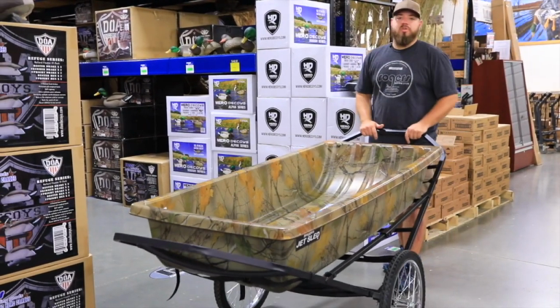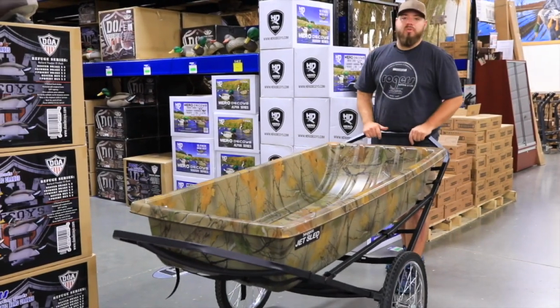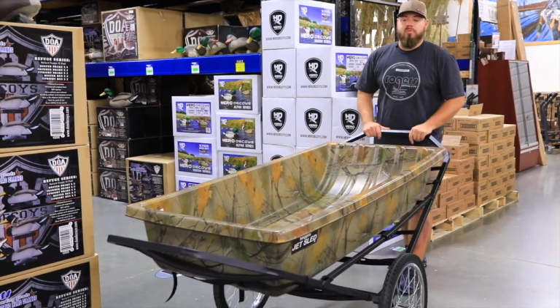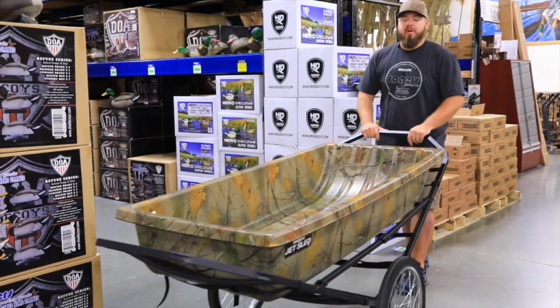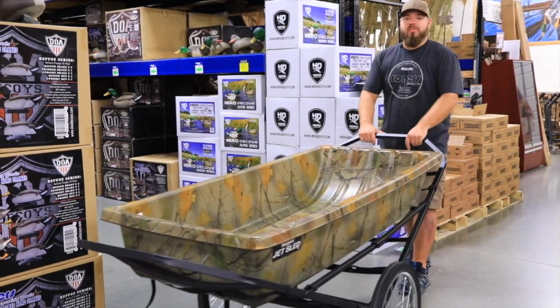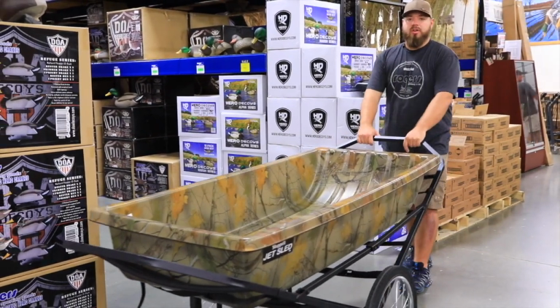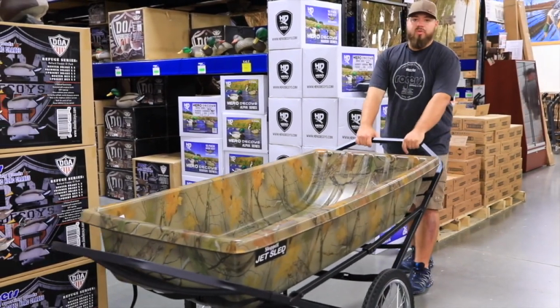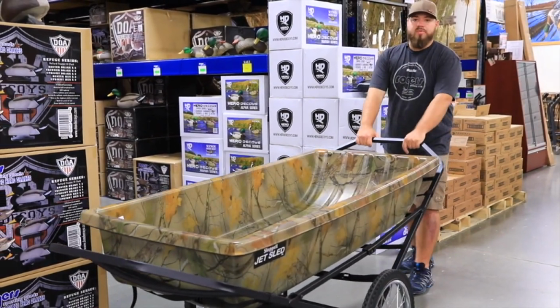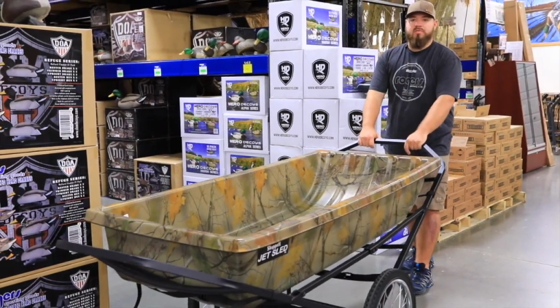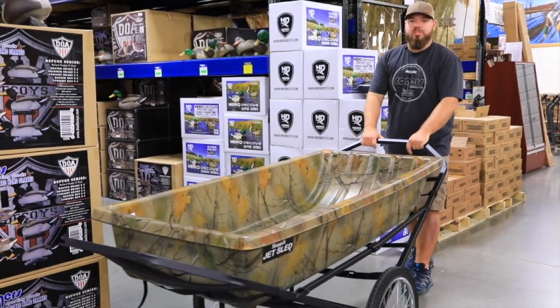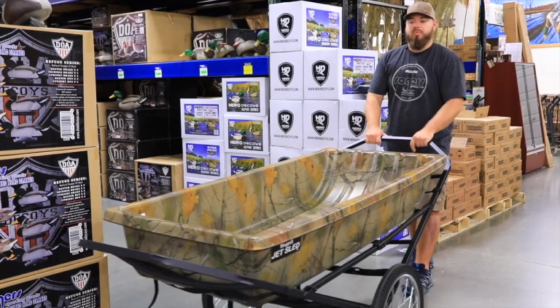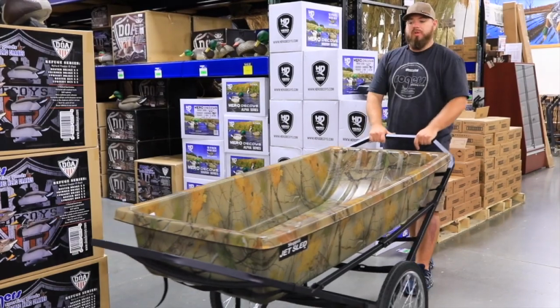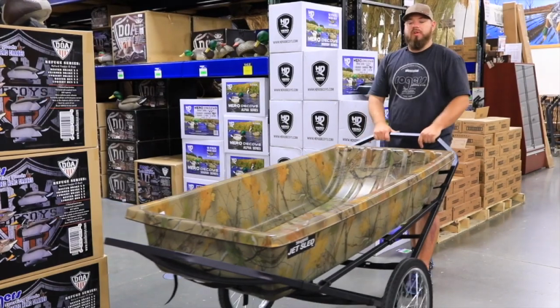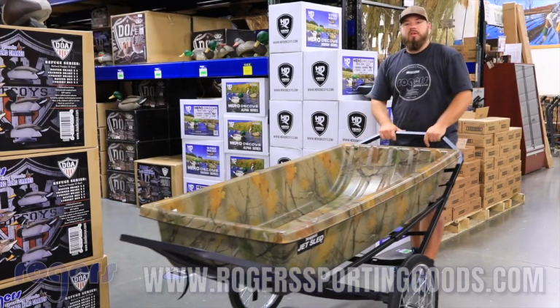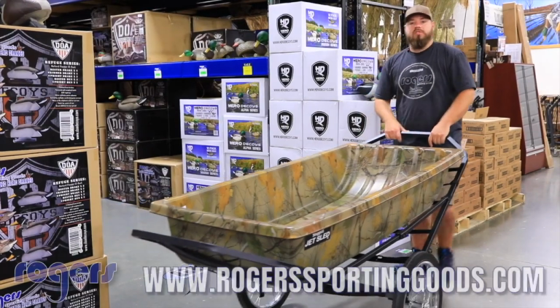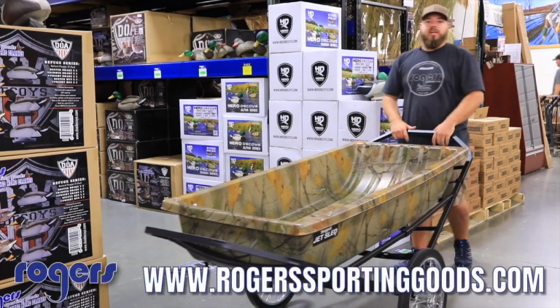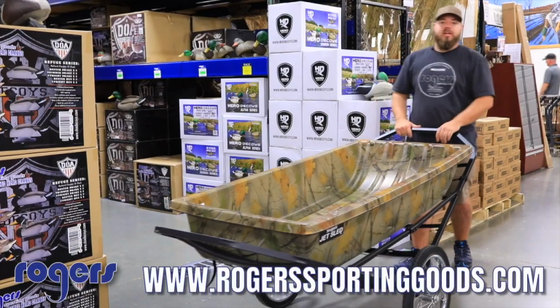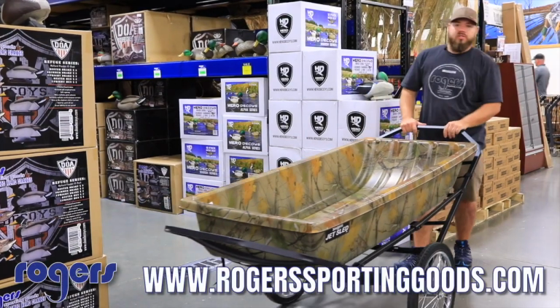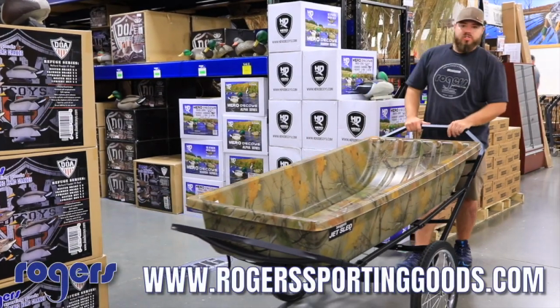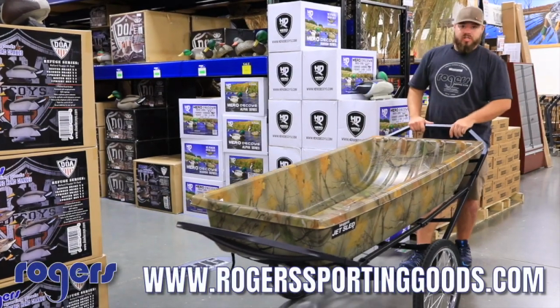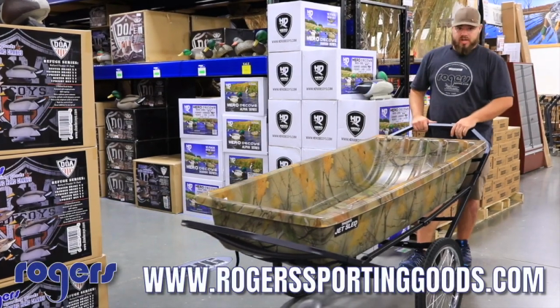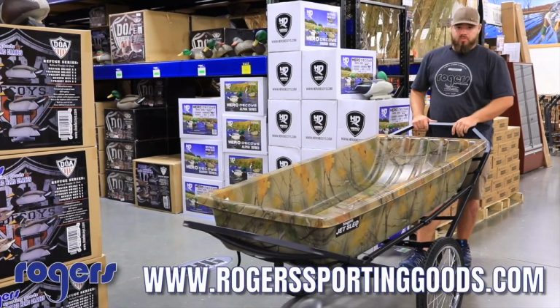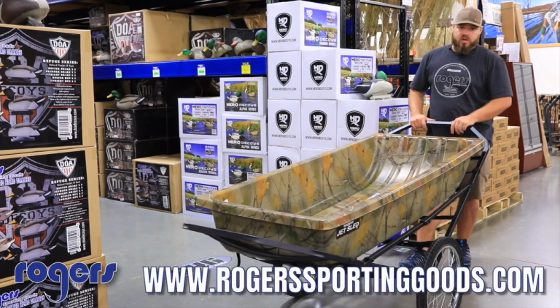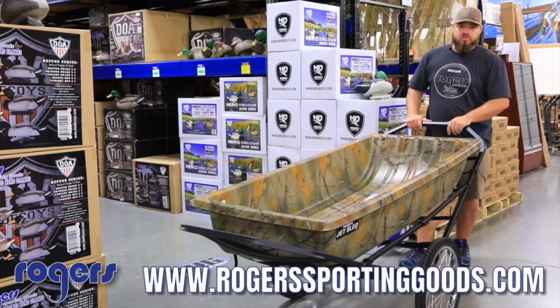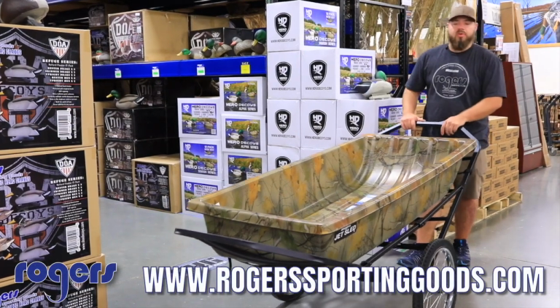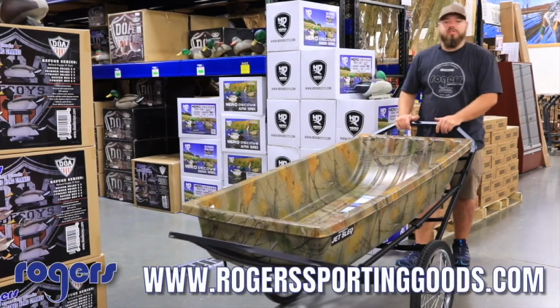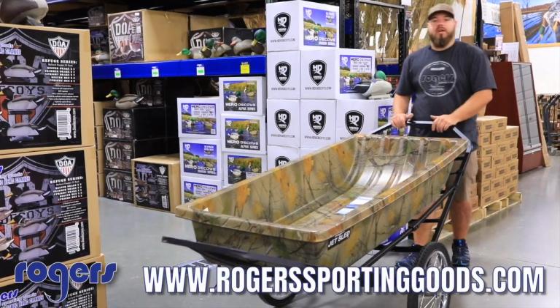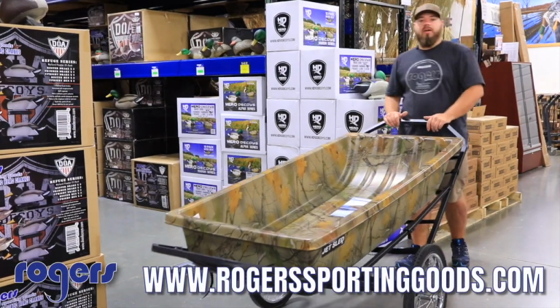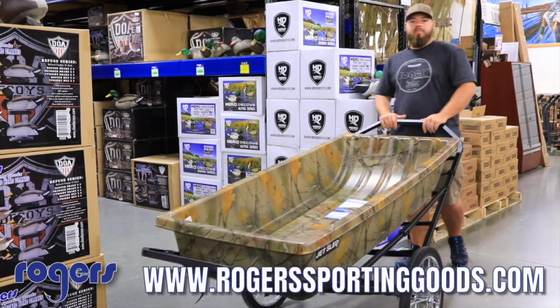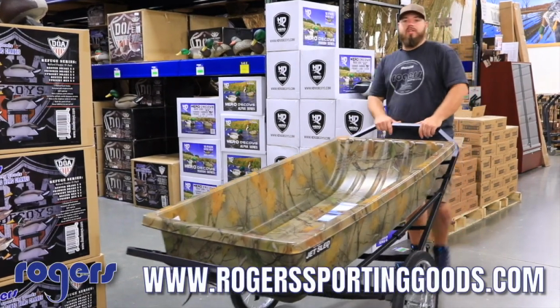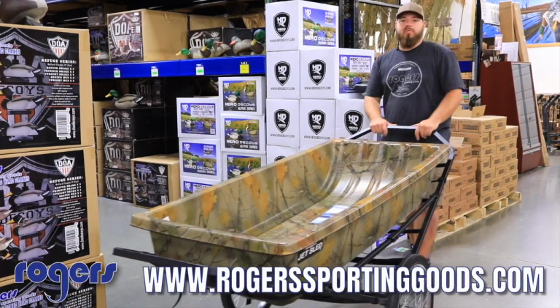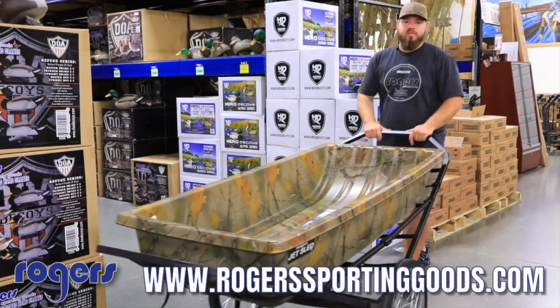Check it out in our flyer and on our website — $199.99 and that's free shipping. Remember, everything on our website is free shipping. Check us out at rogersportinggoods.com, thanks for watching.